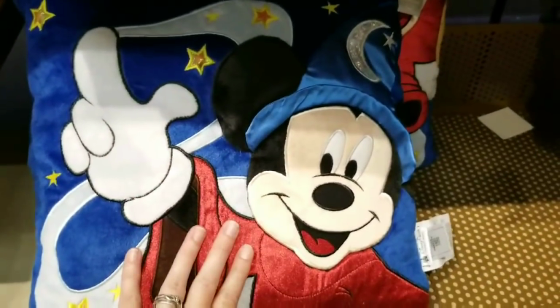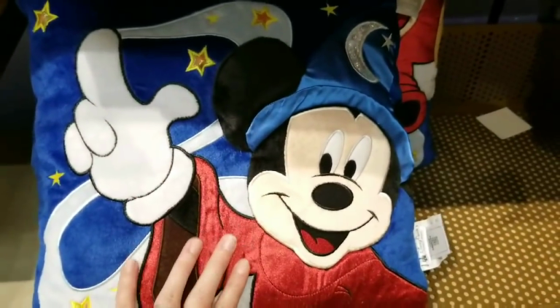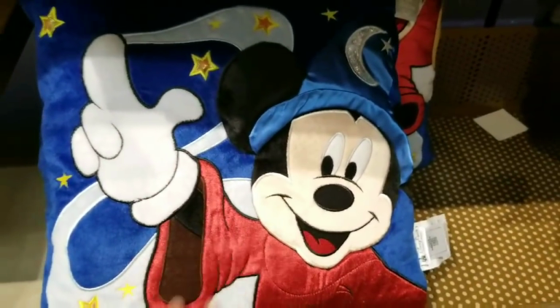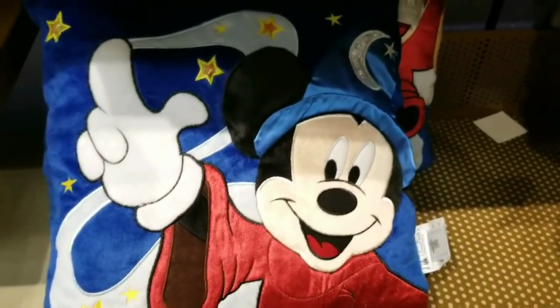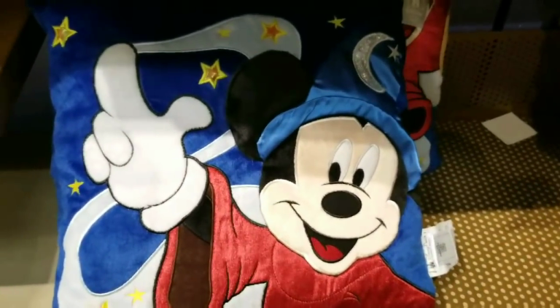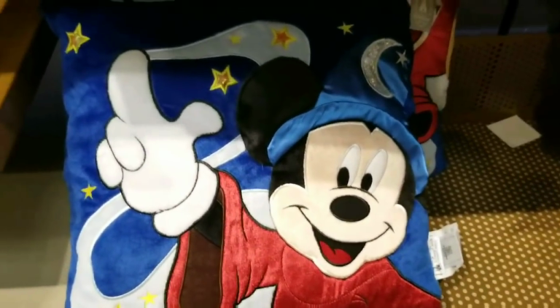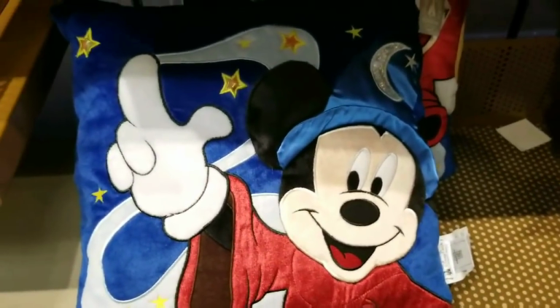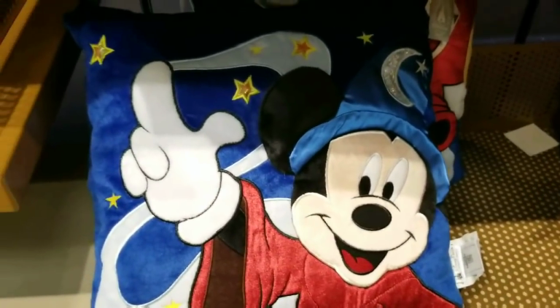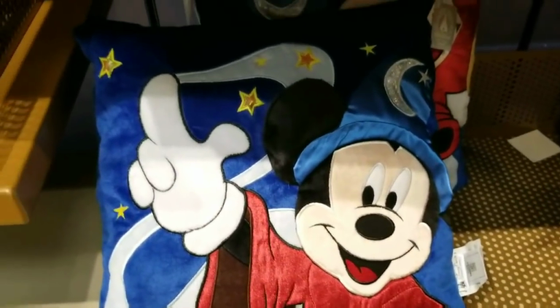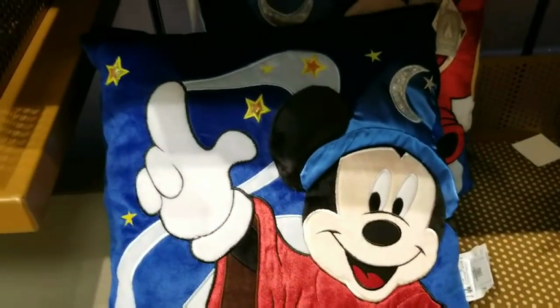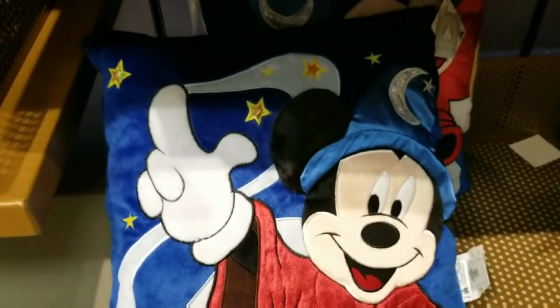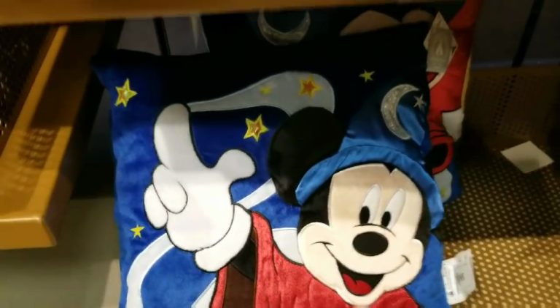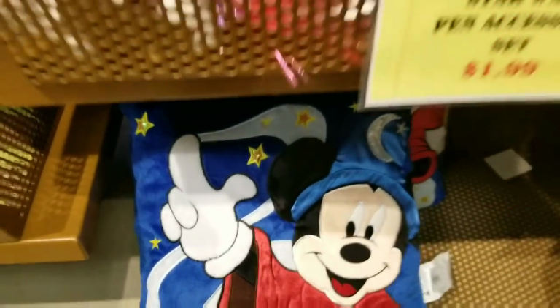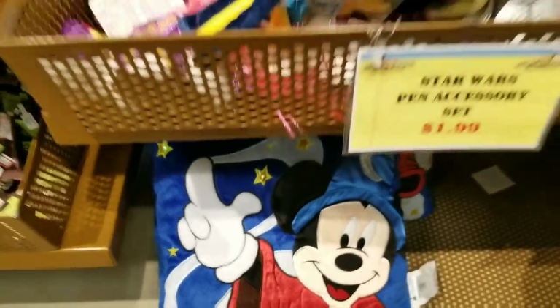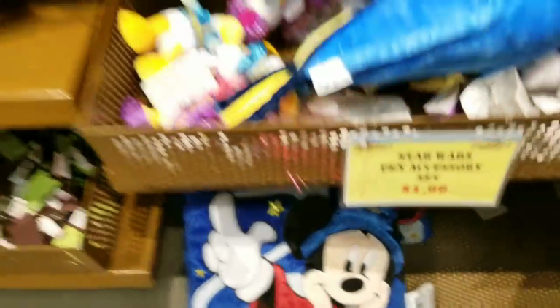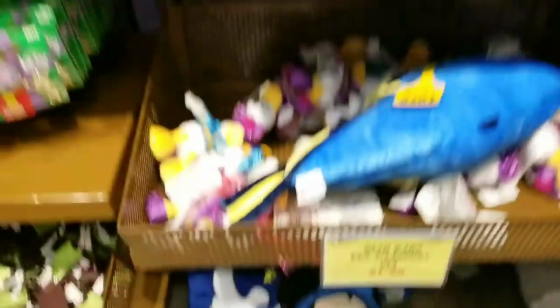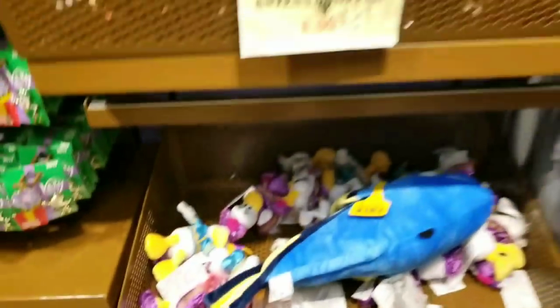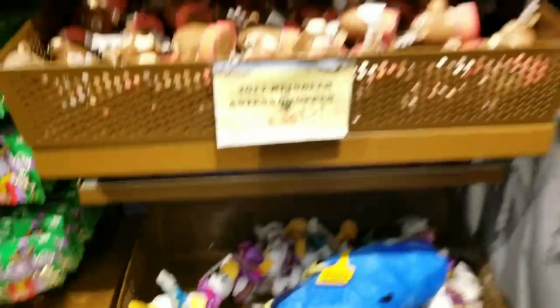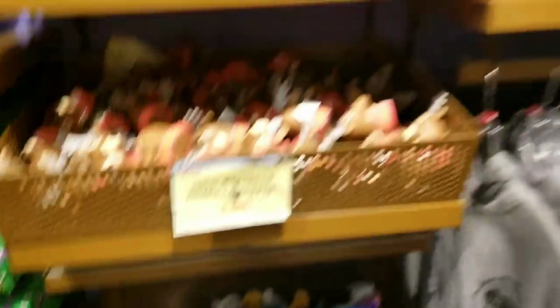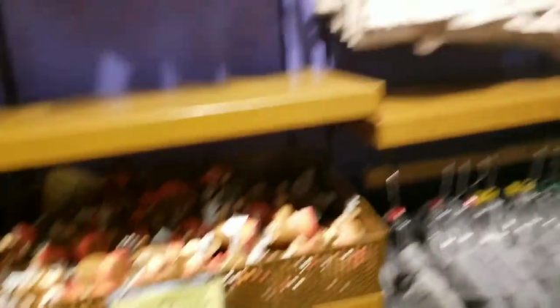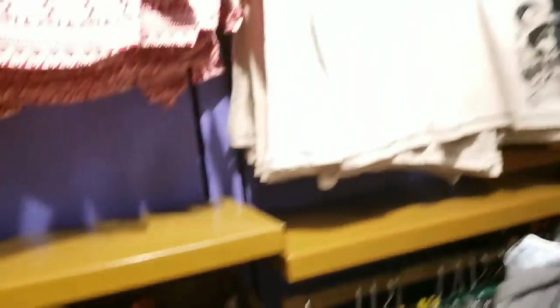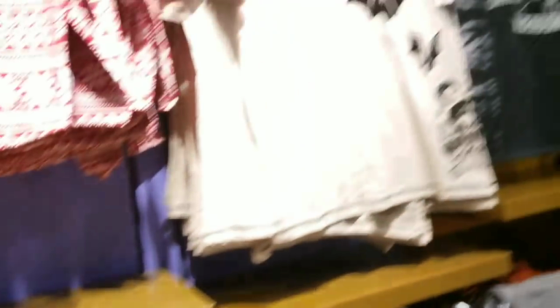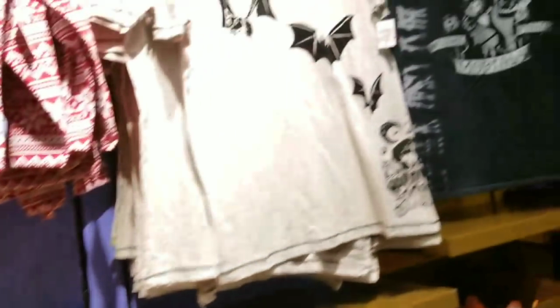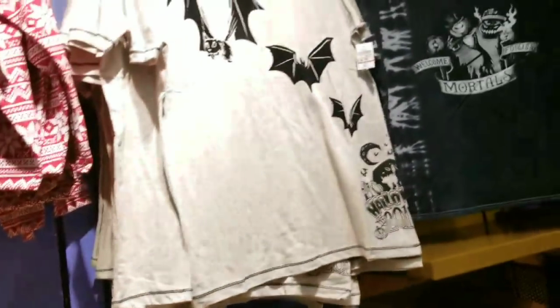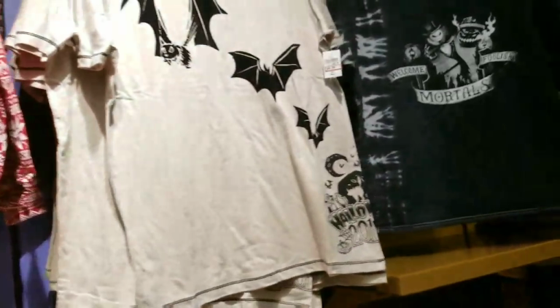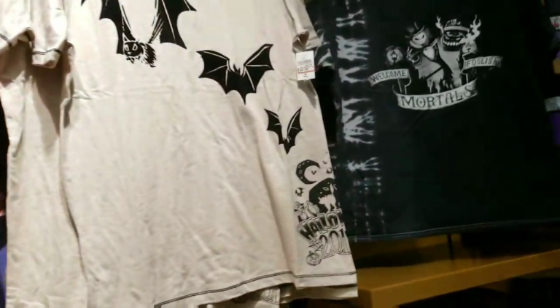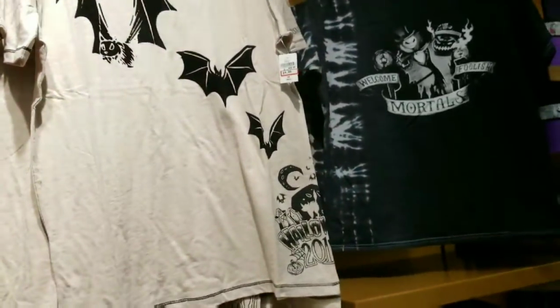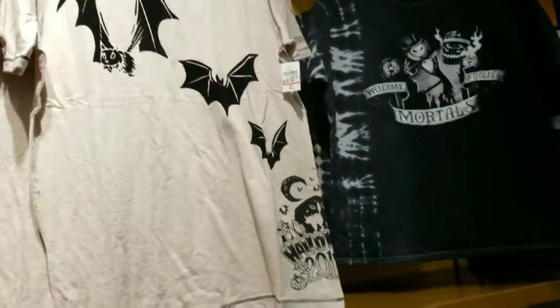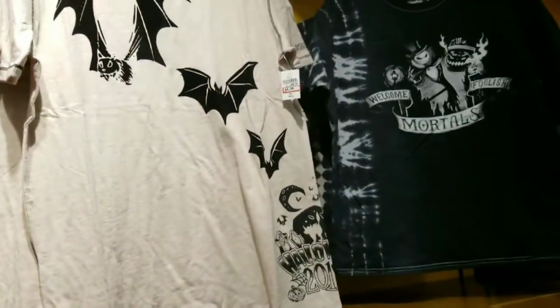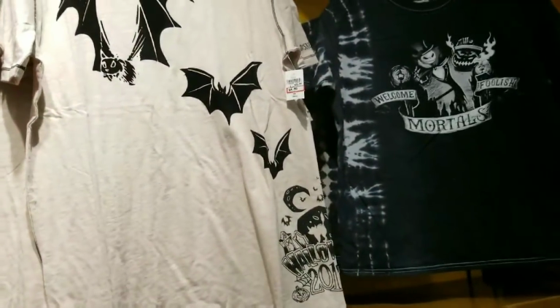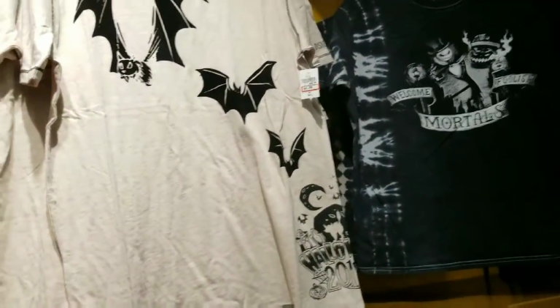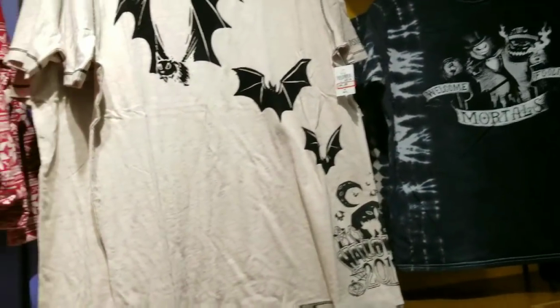Awesome sorcerer Mickey pillow — oh my gosh, this is new! My little guy saw this he would want it. I love it, so cute. A couple of shirts up there.